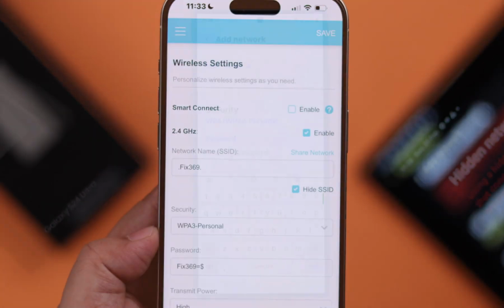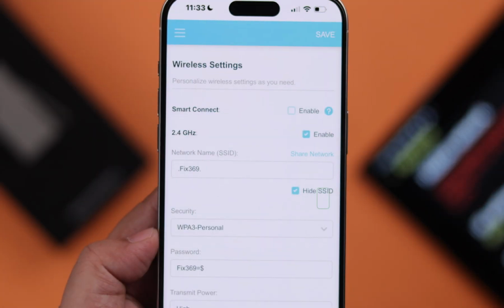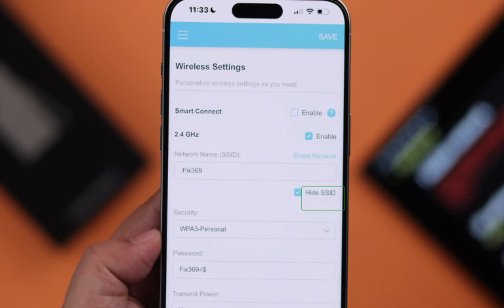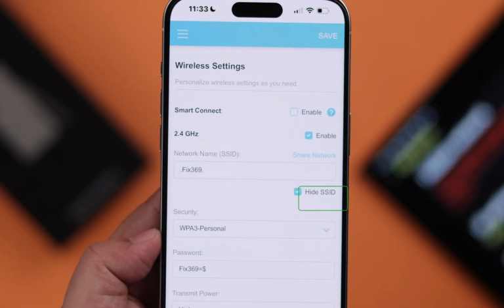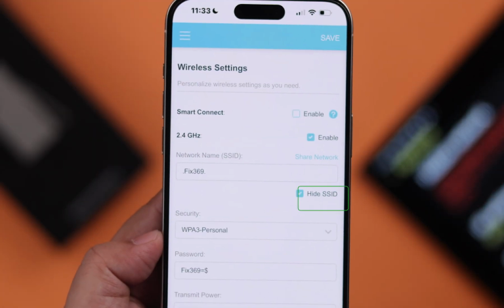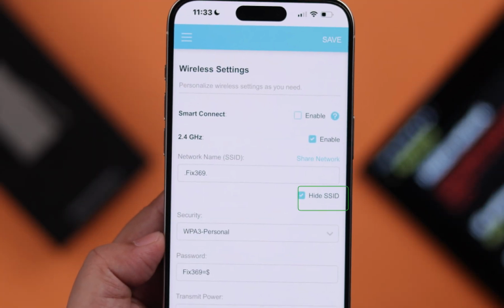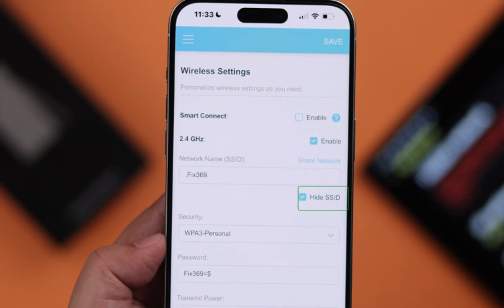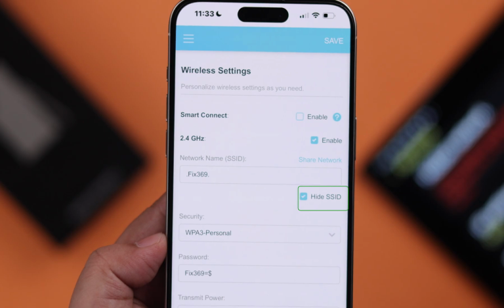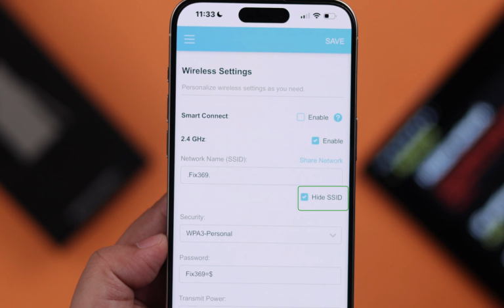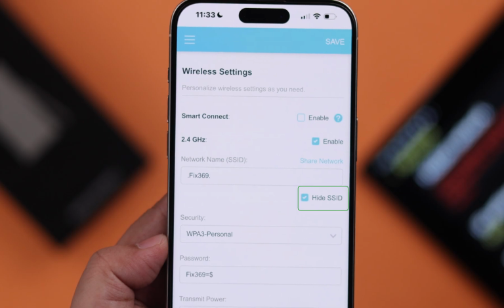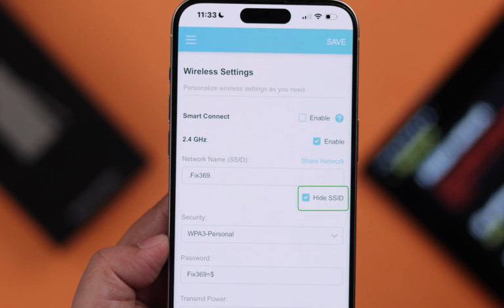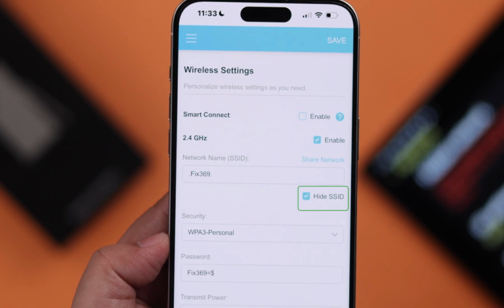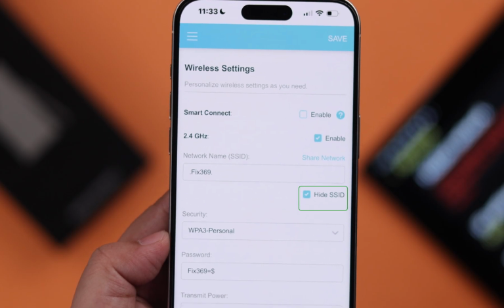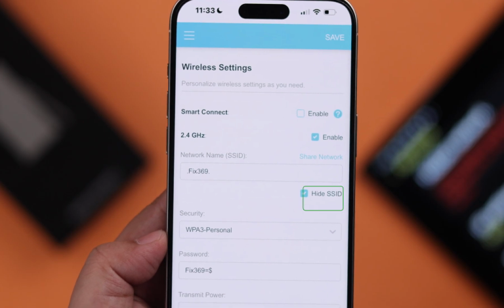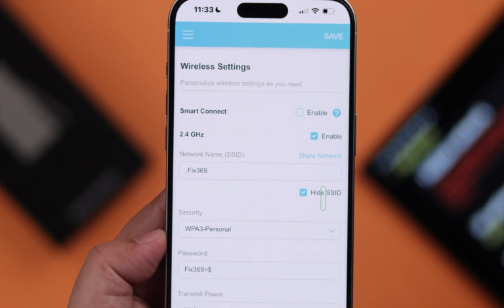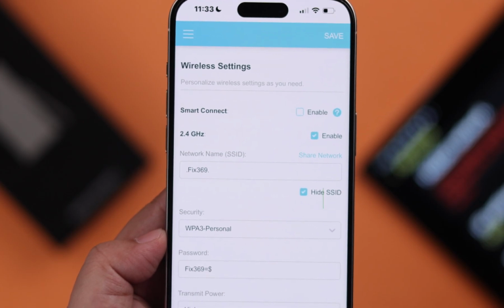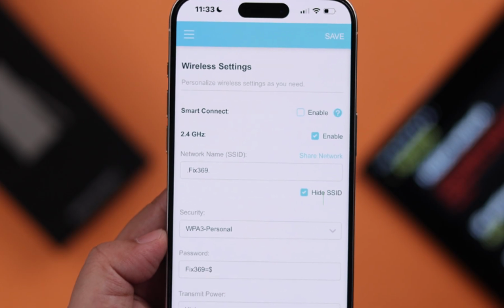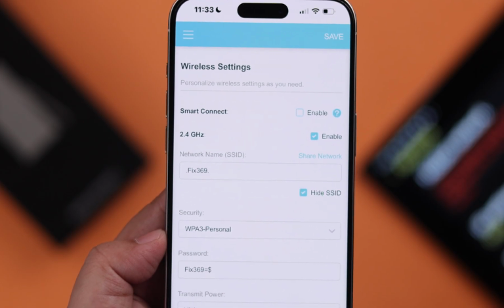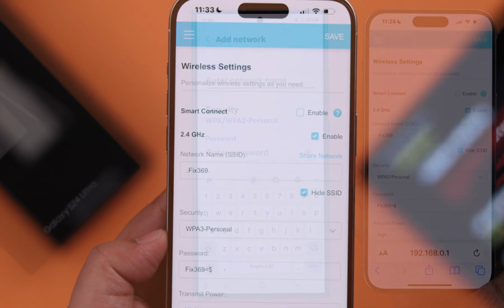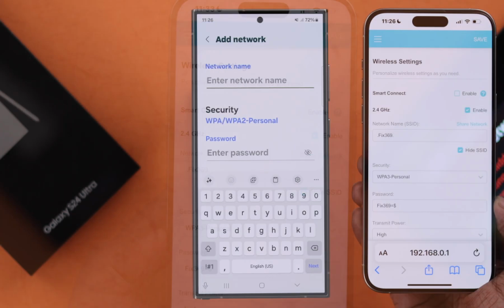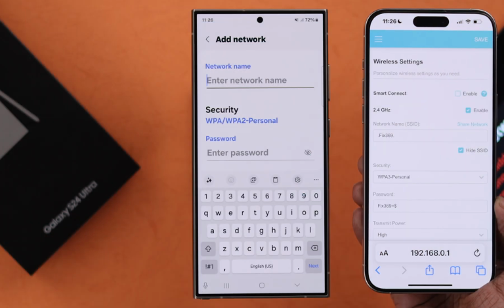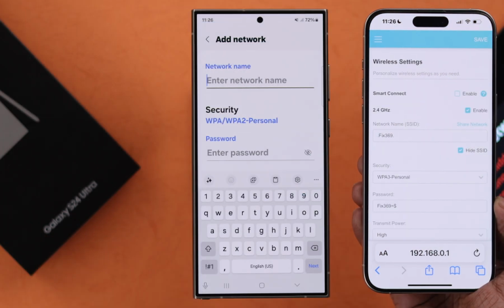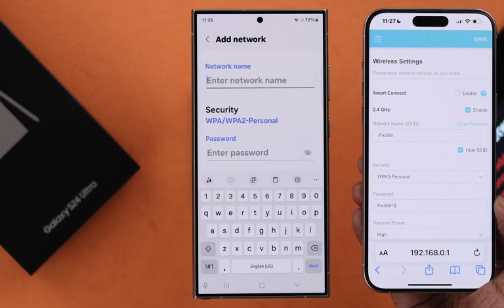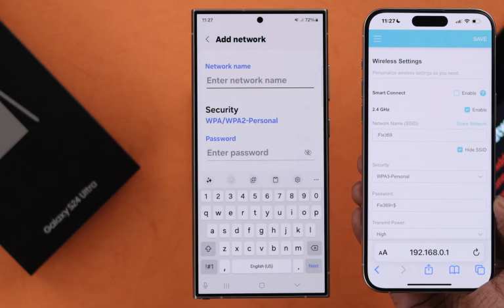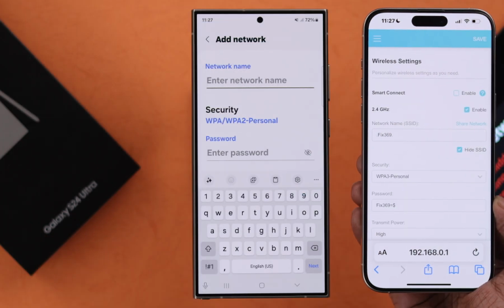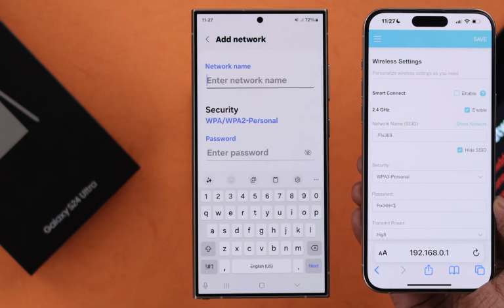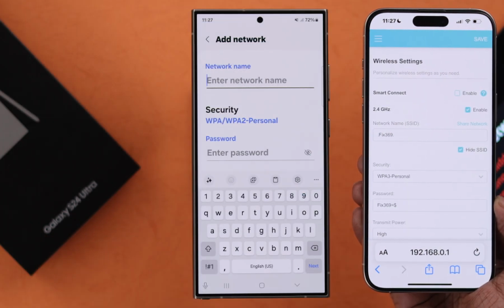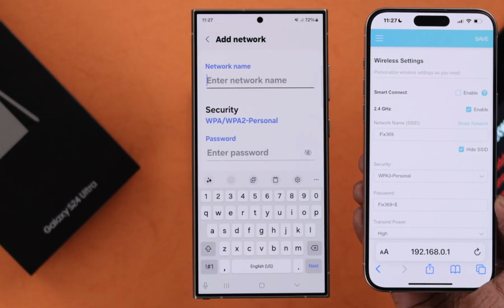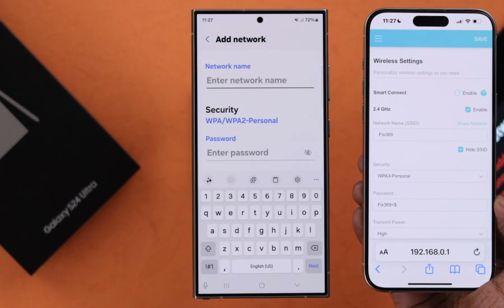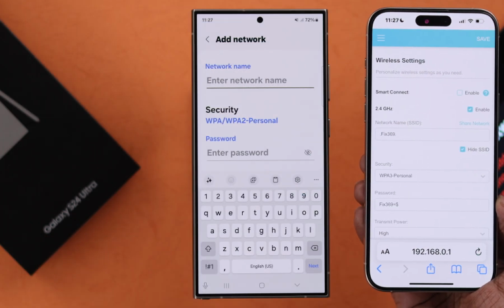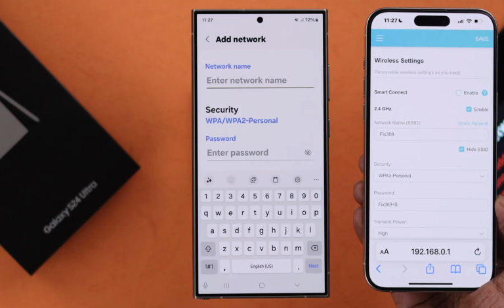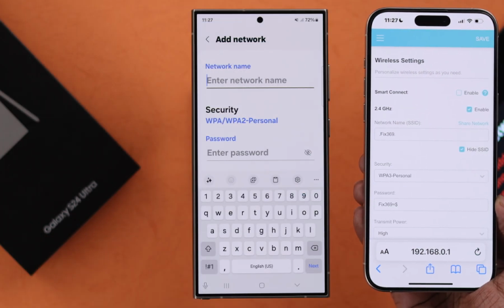I've already hidden my network and I'm going to show you how I can connect my Galaxy phone with this hidden network.